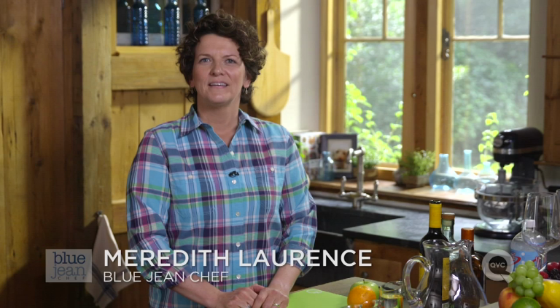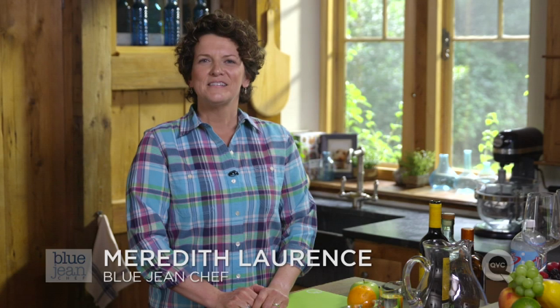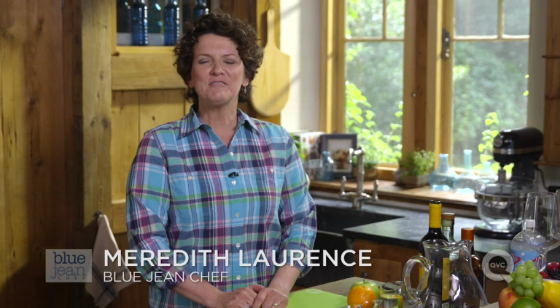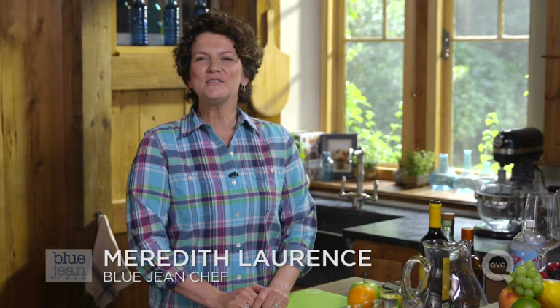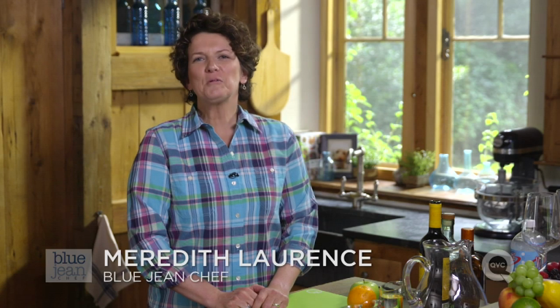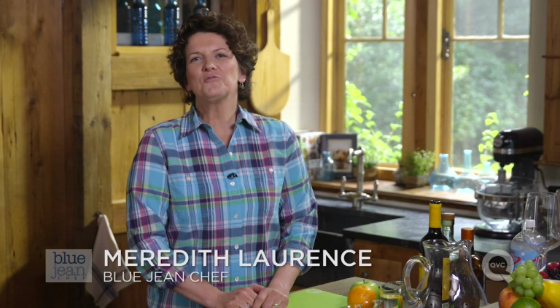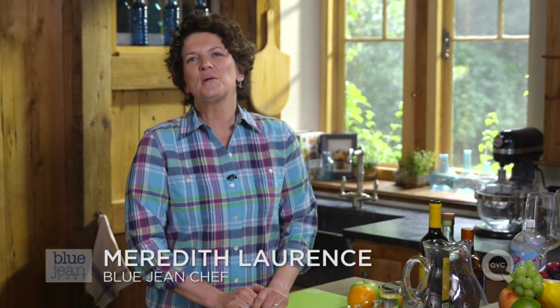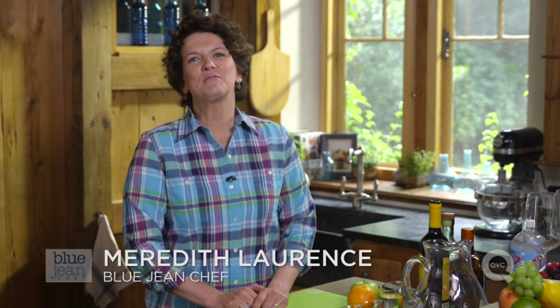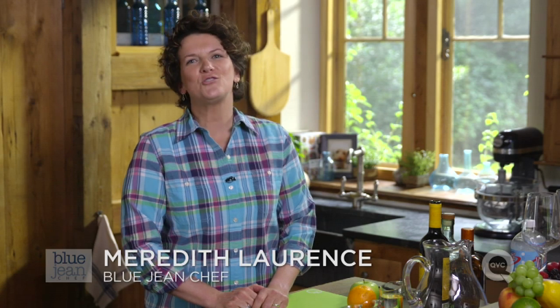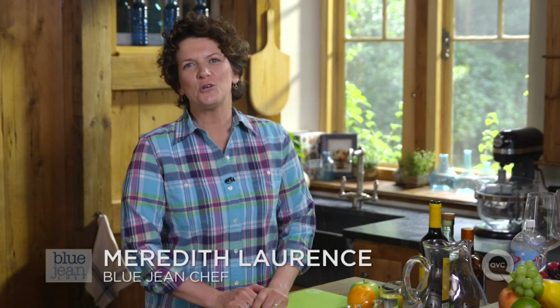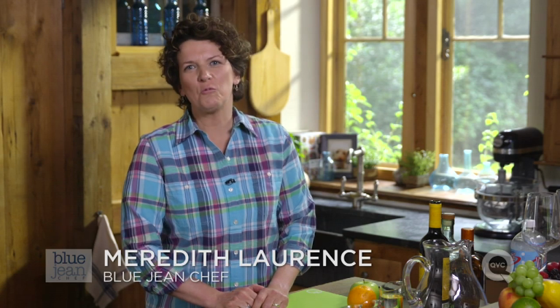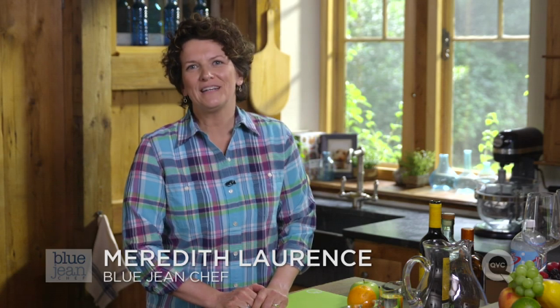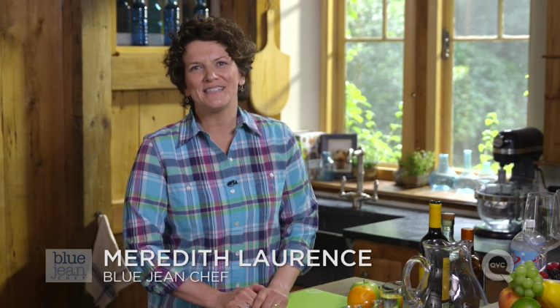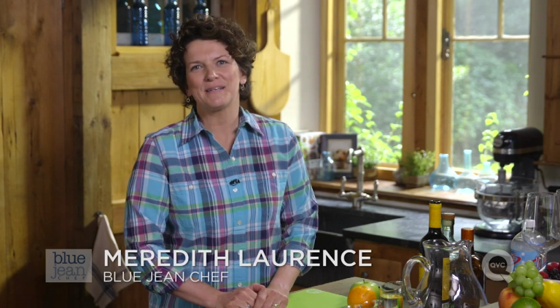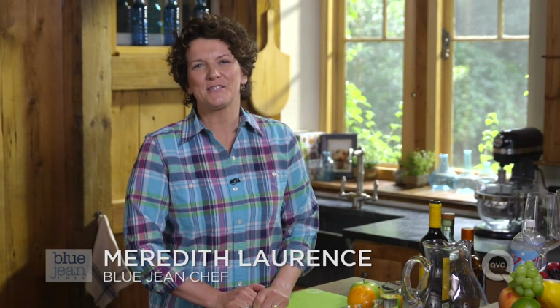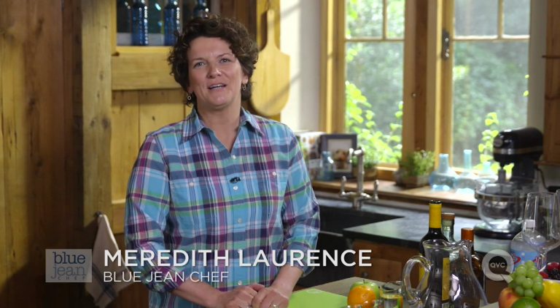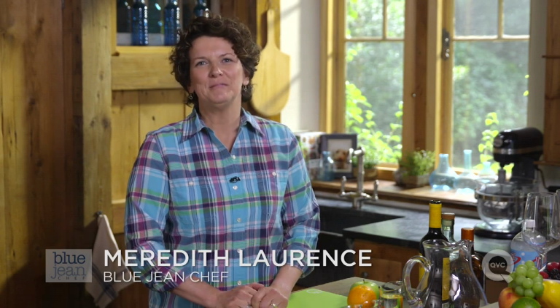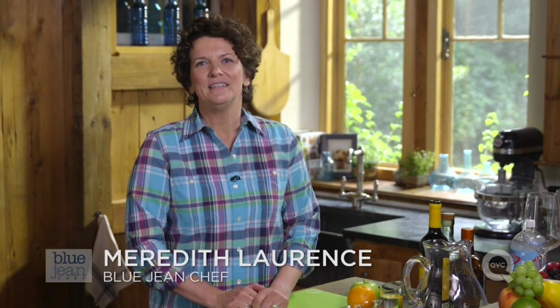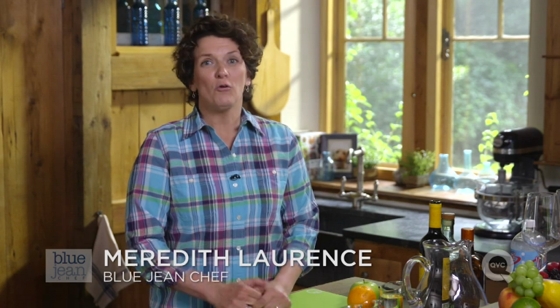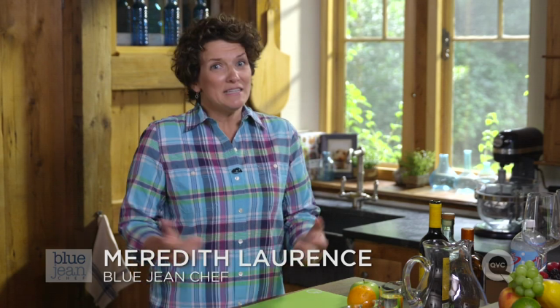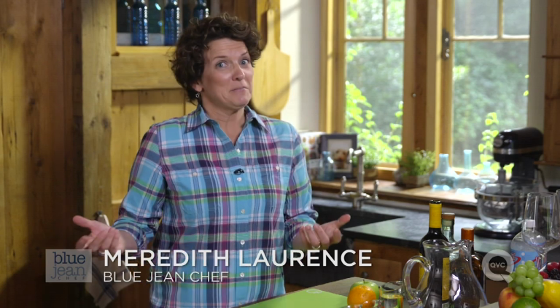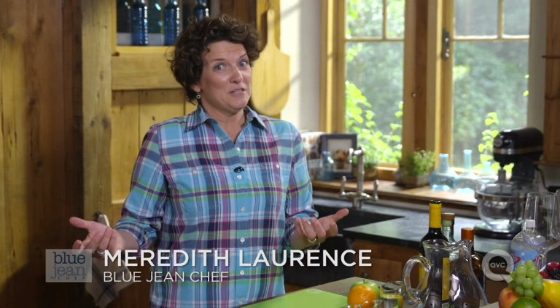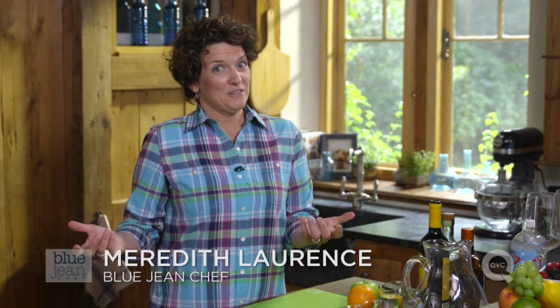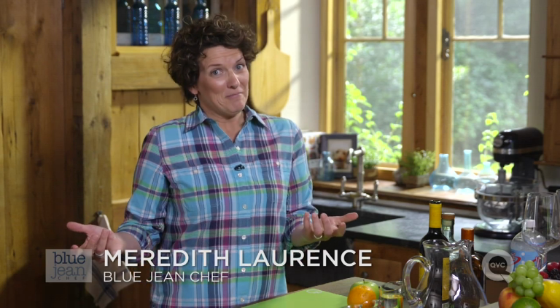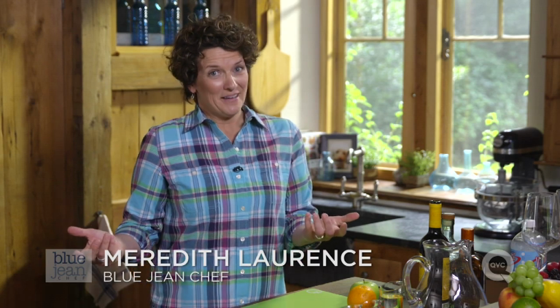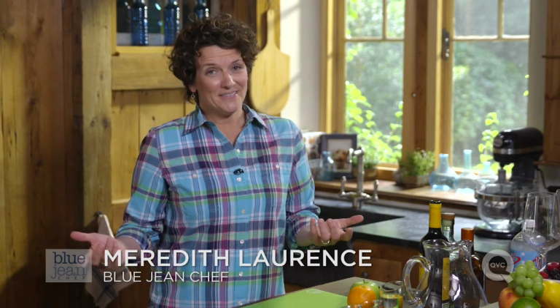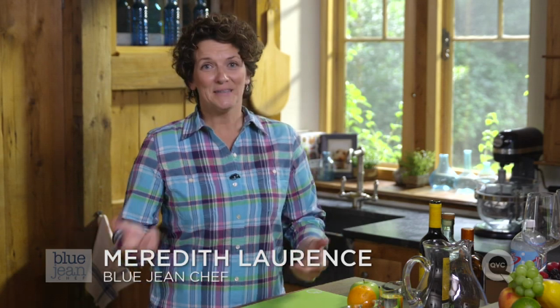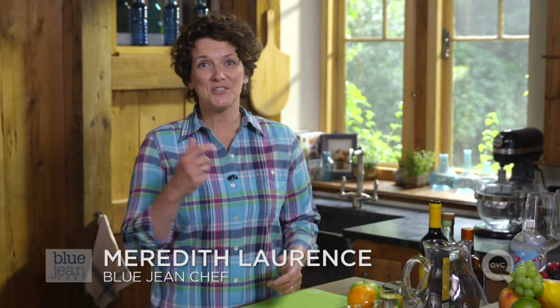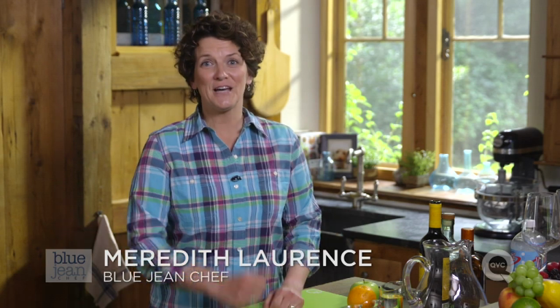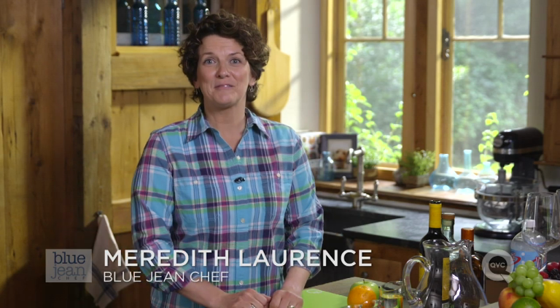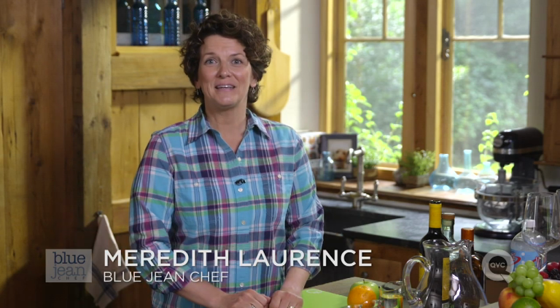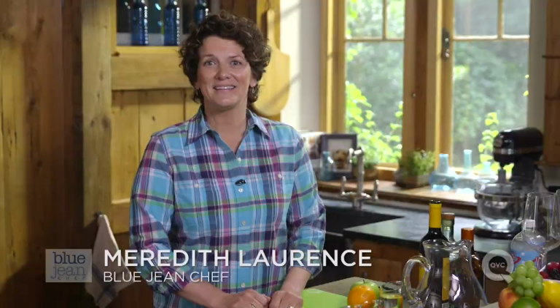Sangria is a wonderful way to enjoy wine in the summertime, or any time of year for that matter. Let me show you how to make it.